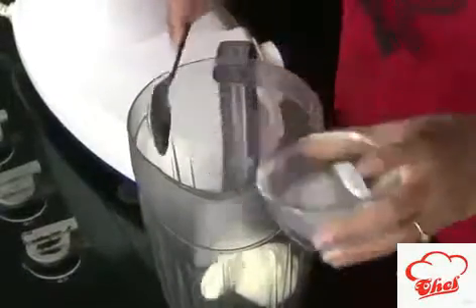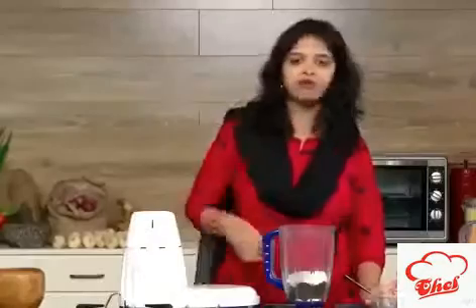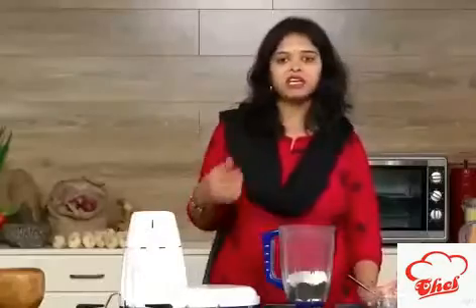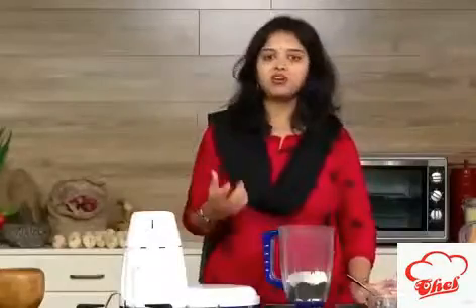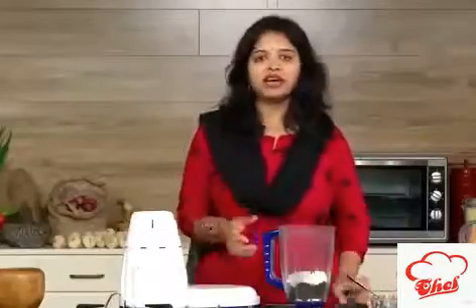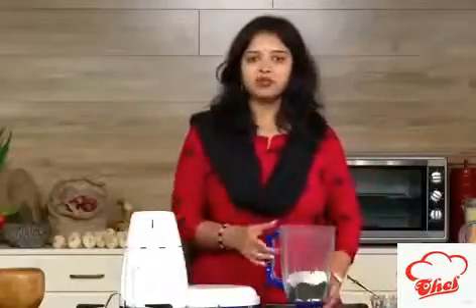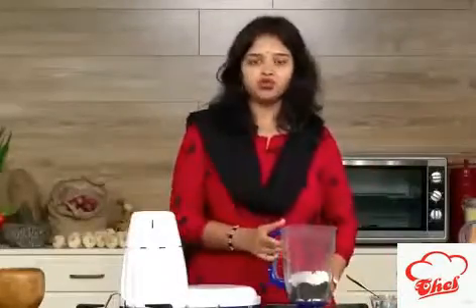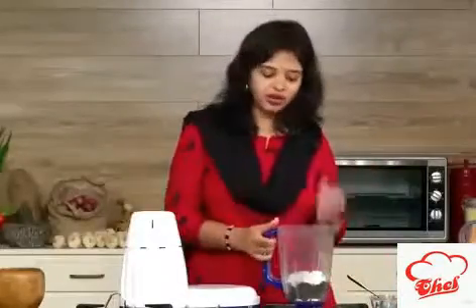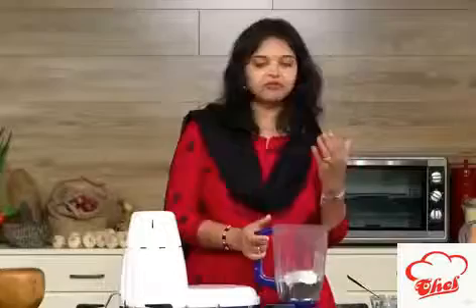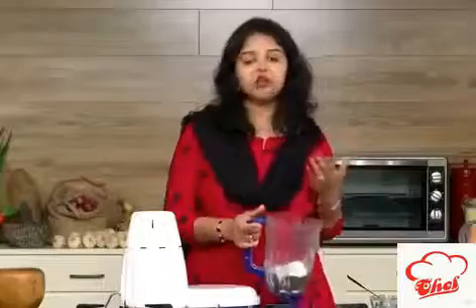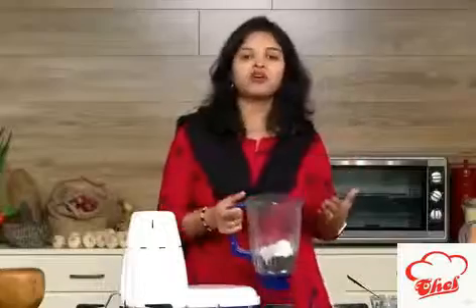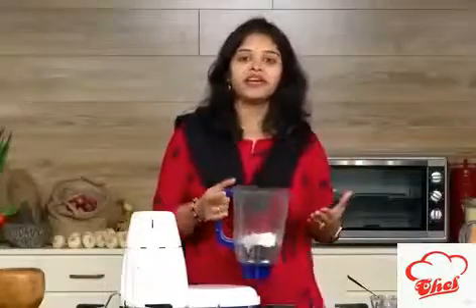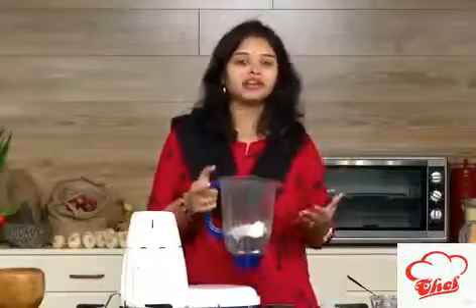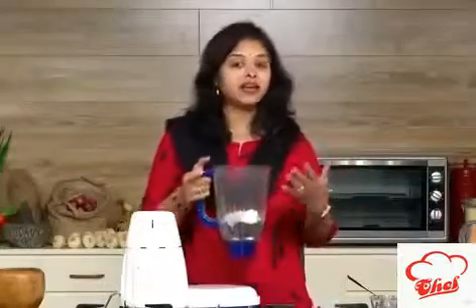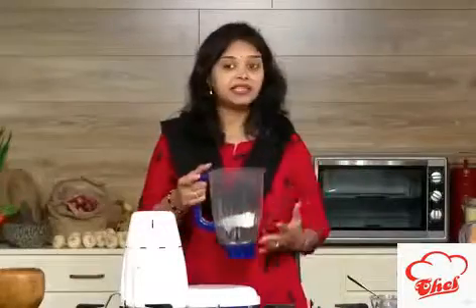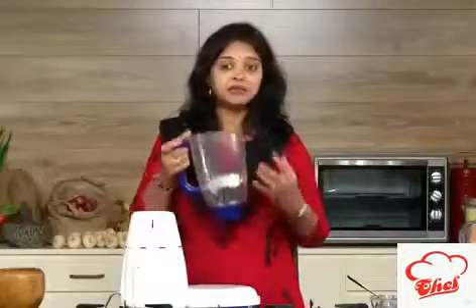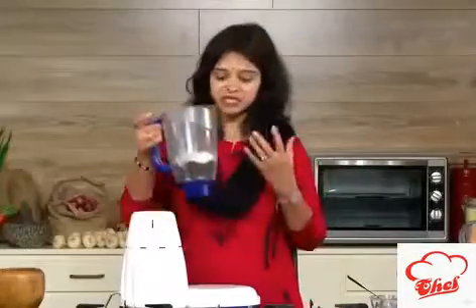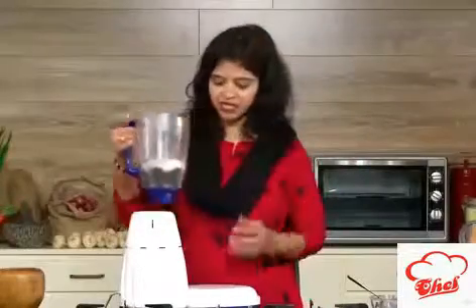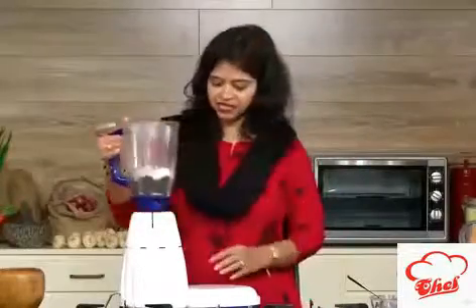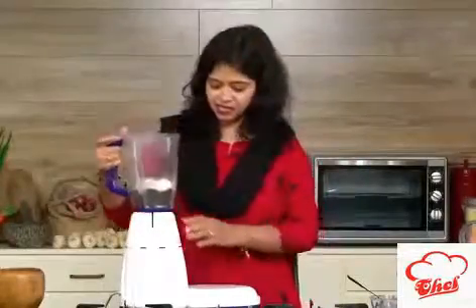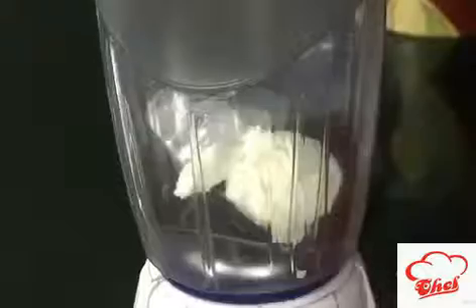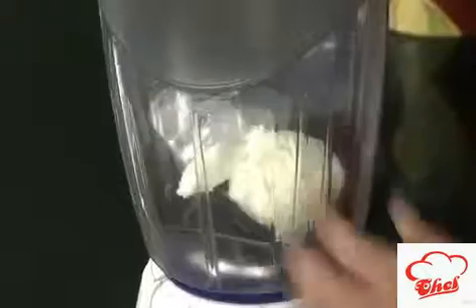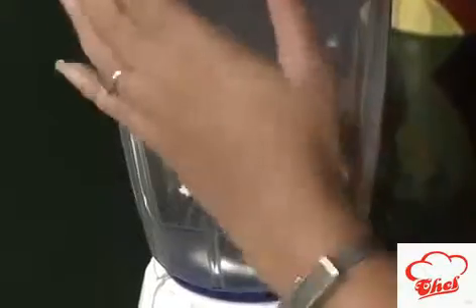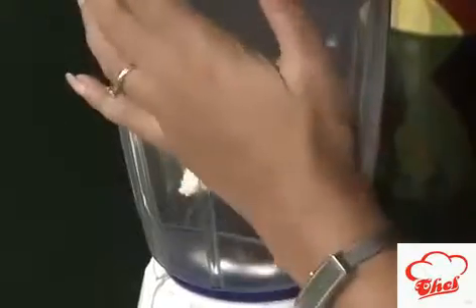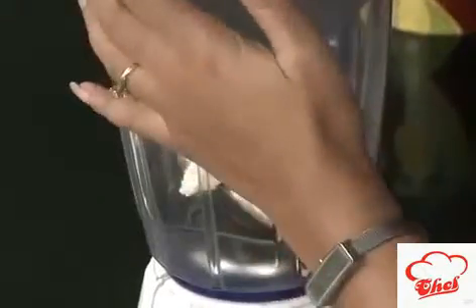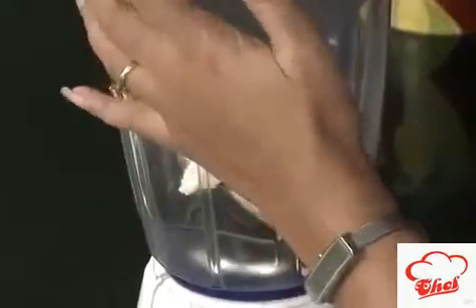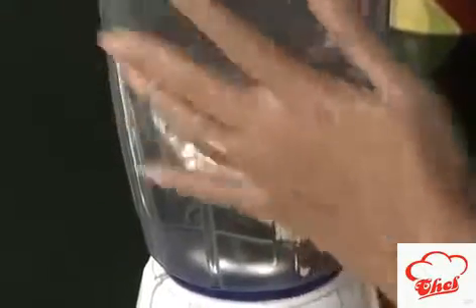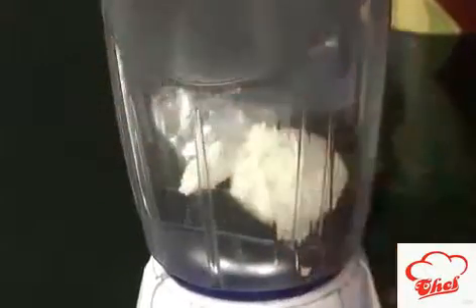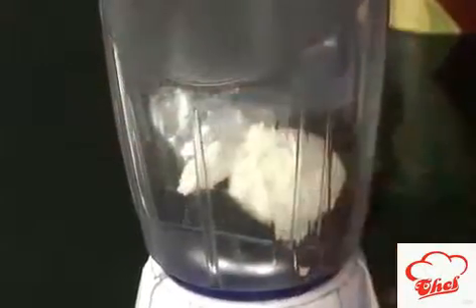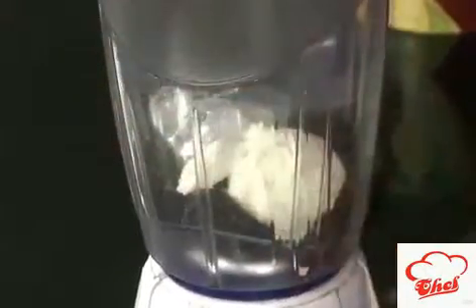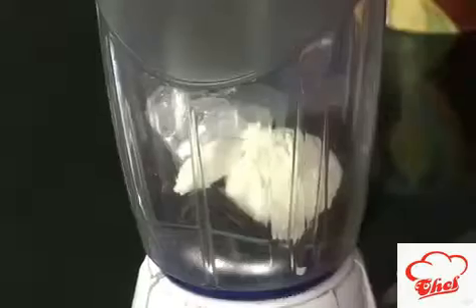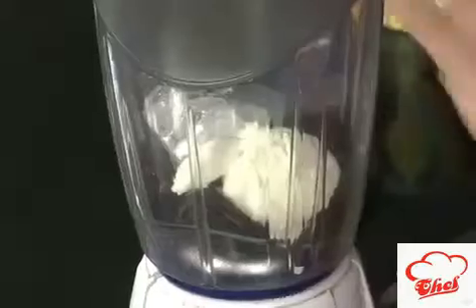We need not add any more sugar — we are already adding ice cream and biscuits. Just blend this once first.